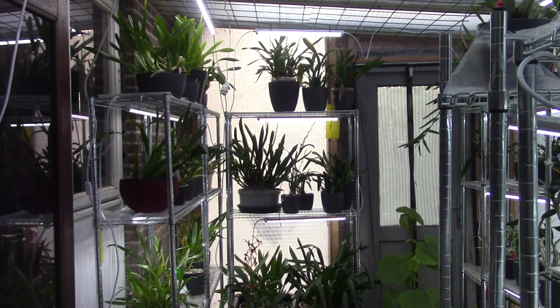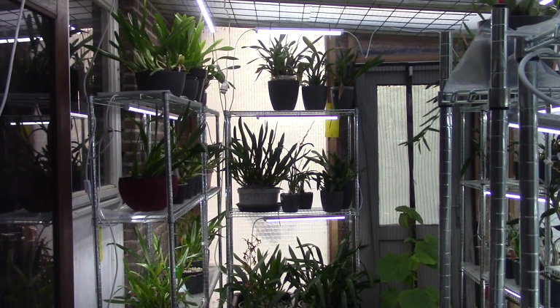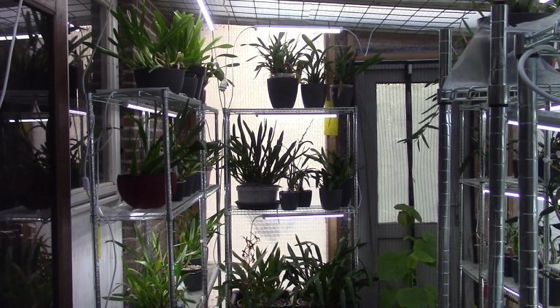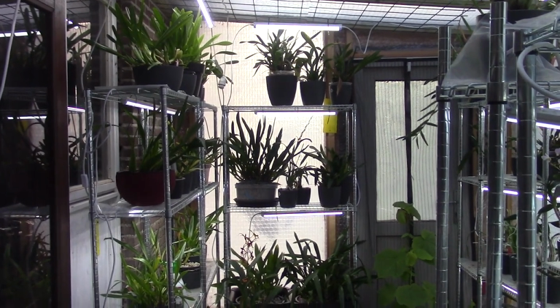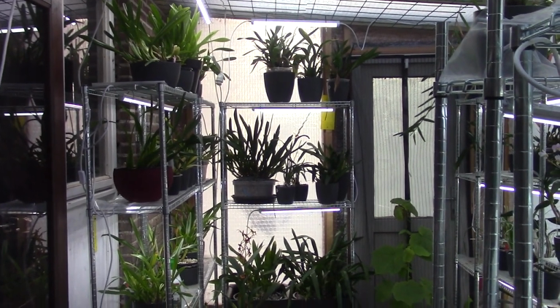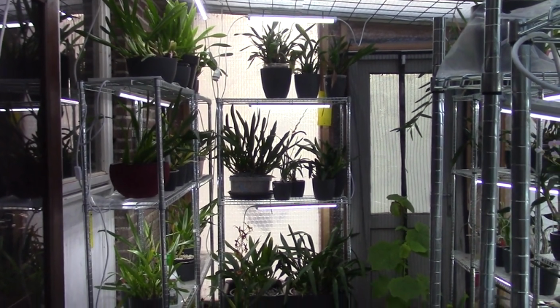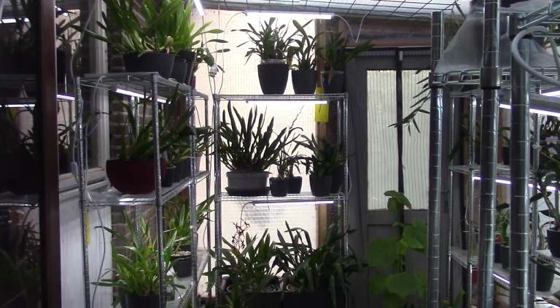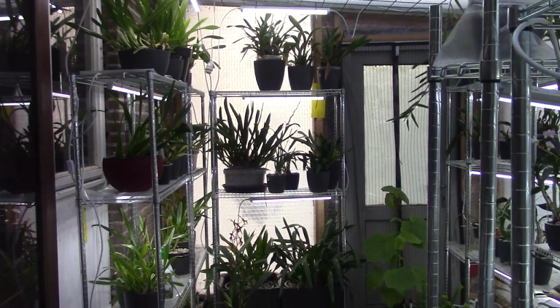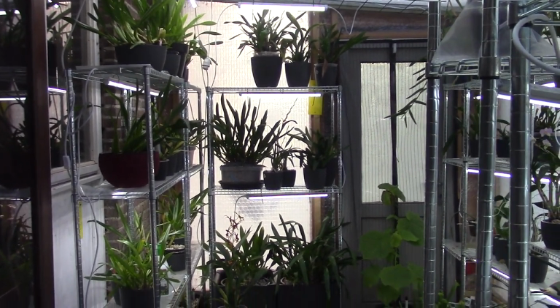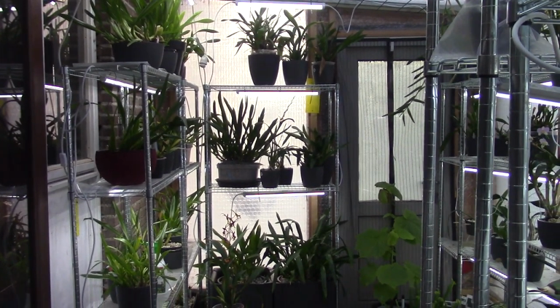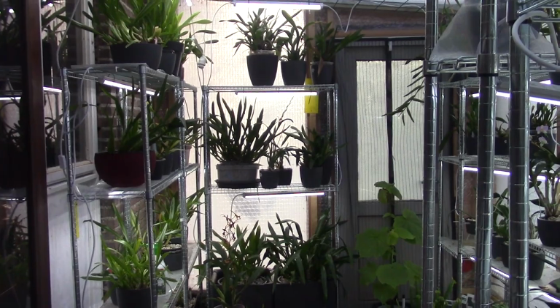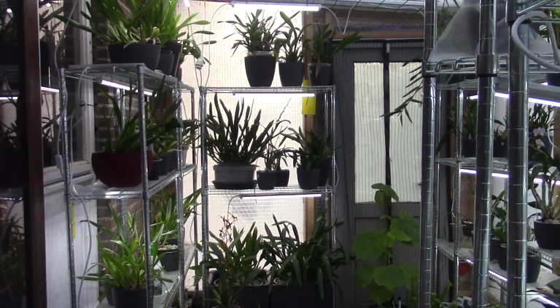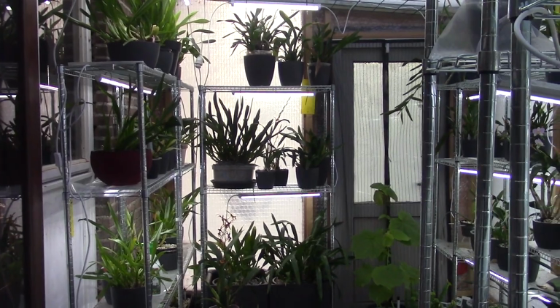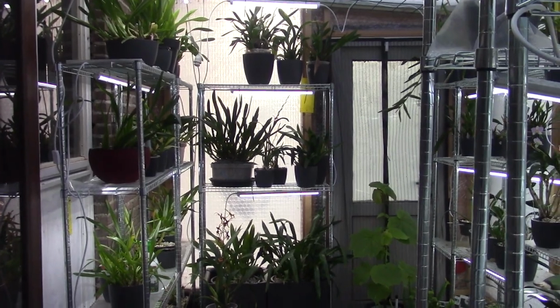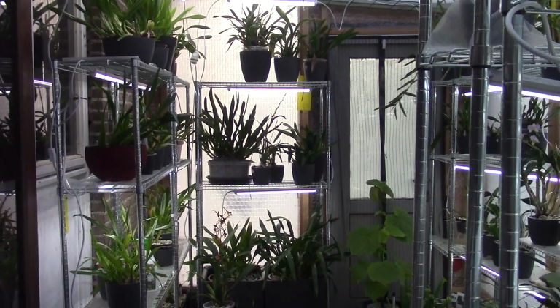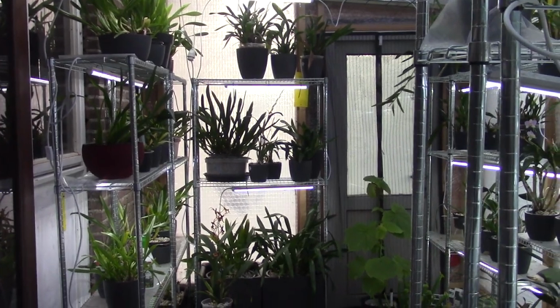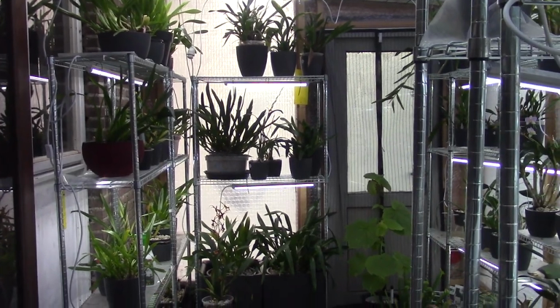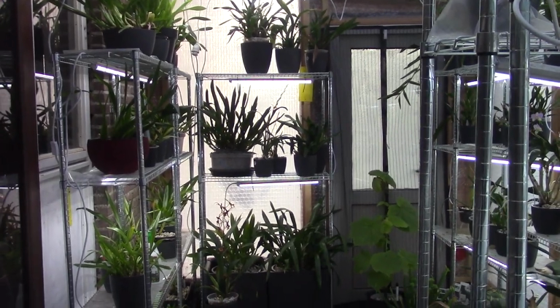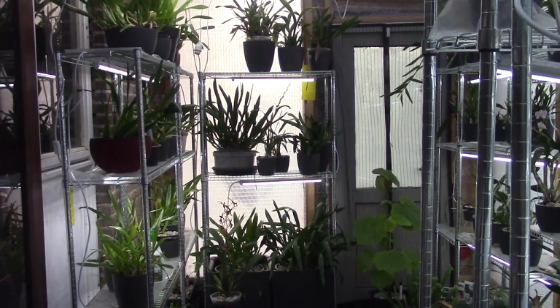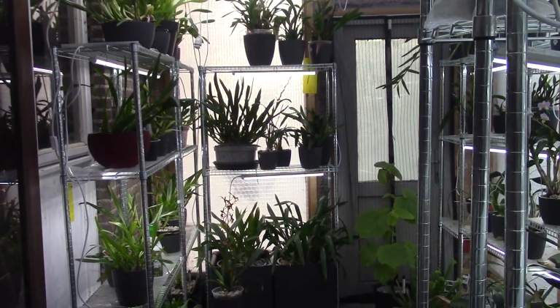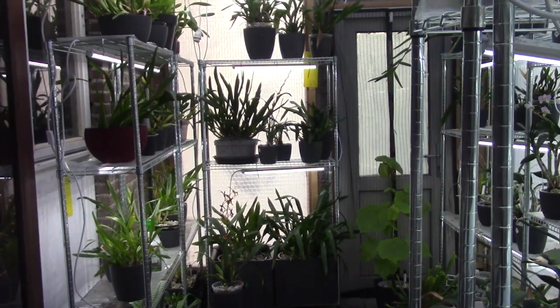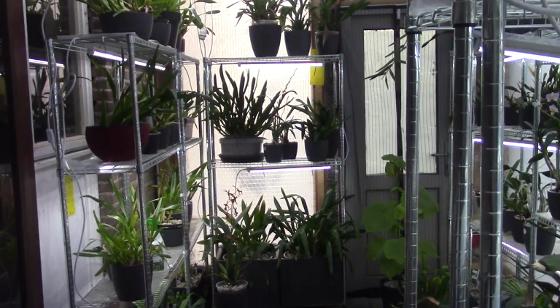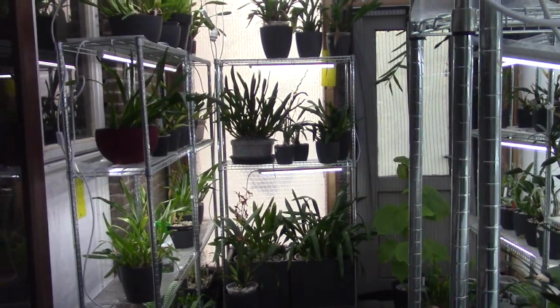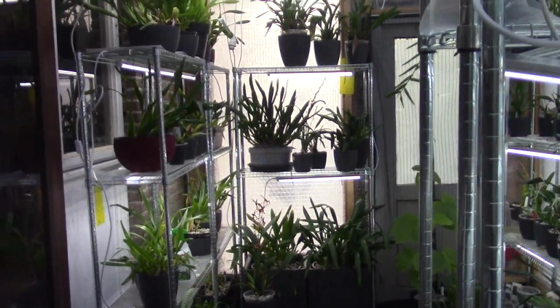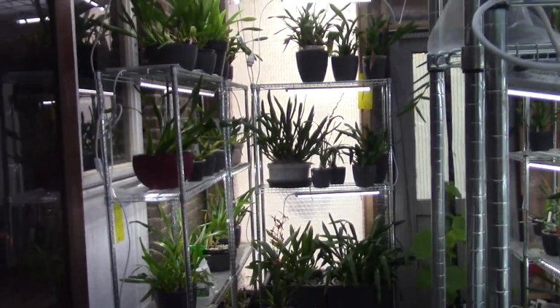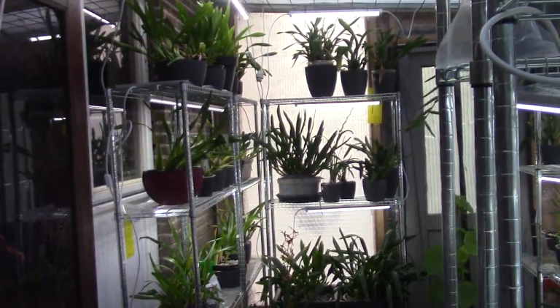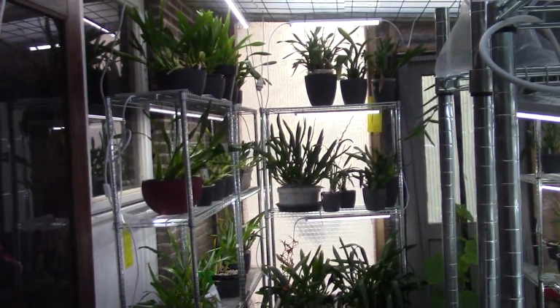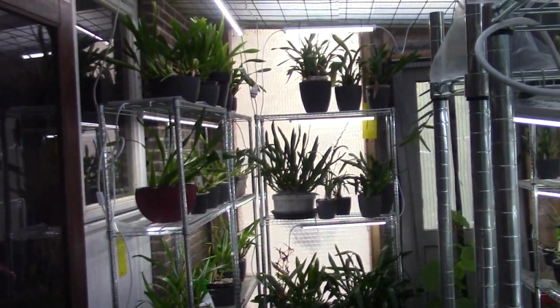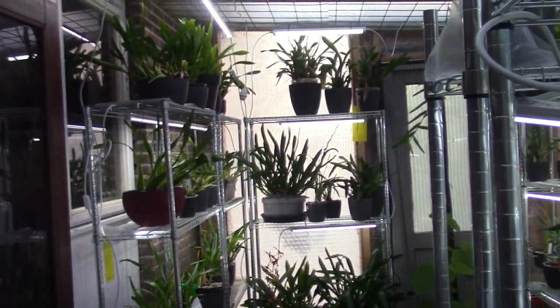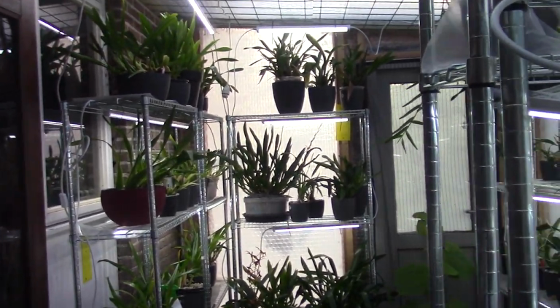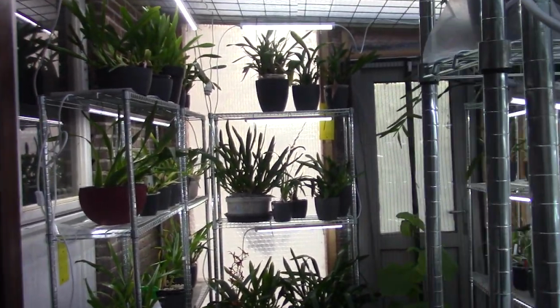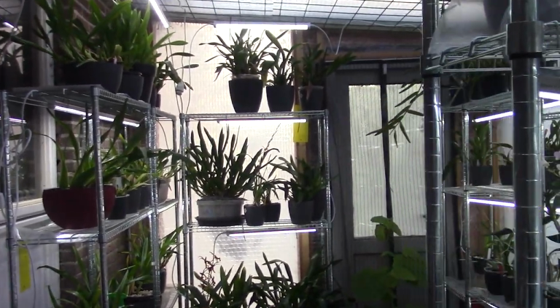Hello and welcome to the Orchid Saga. So yeah, you guys, the day after Eunice, the storm.